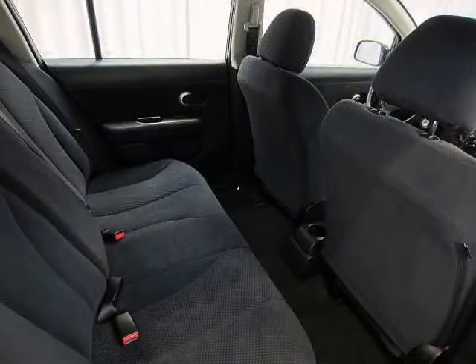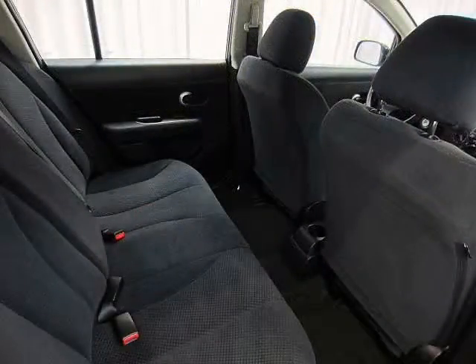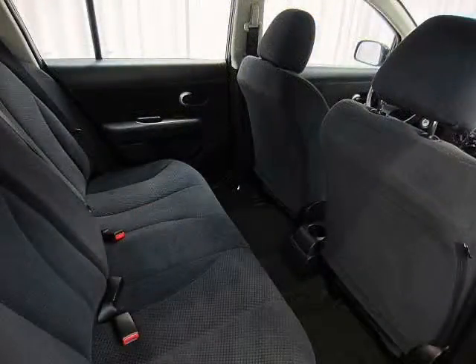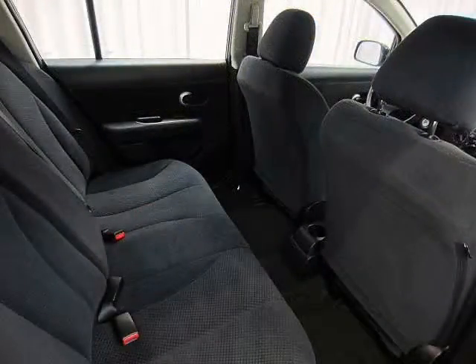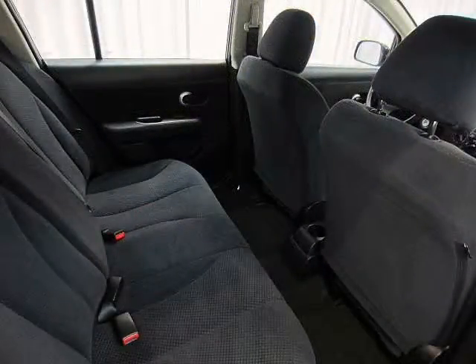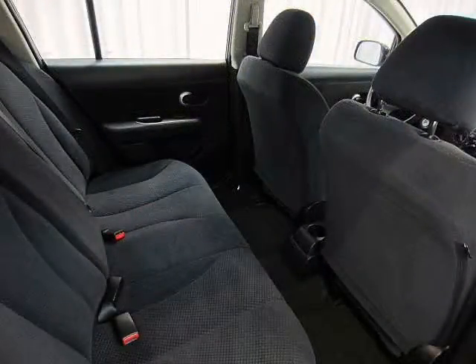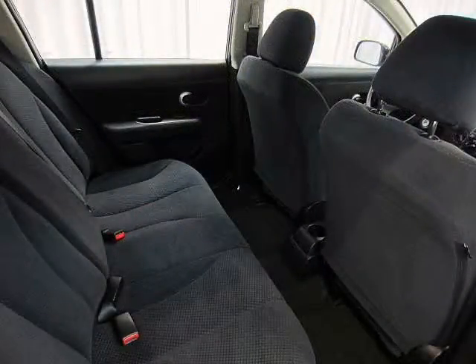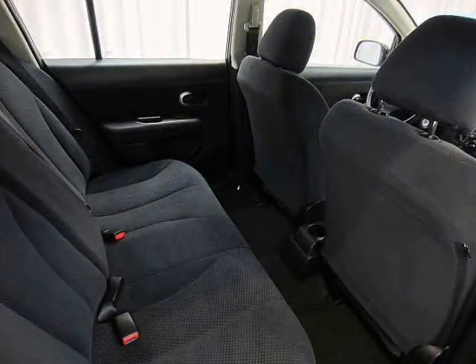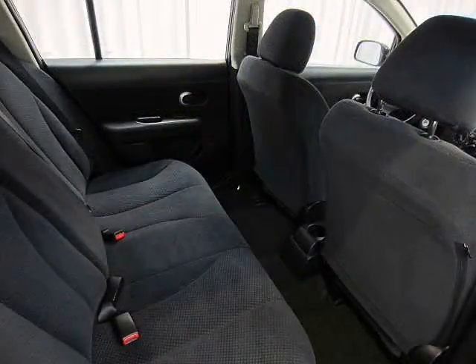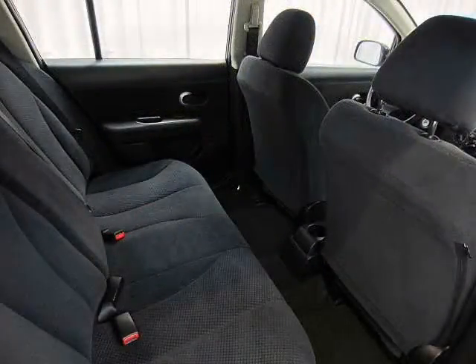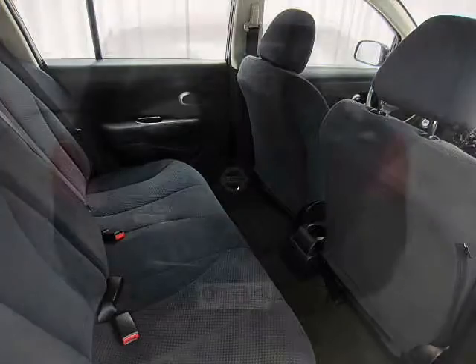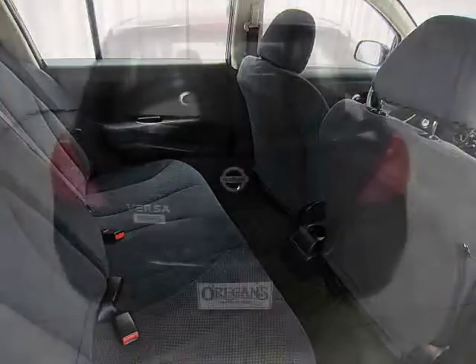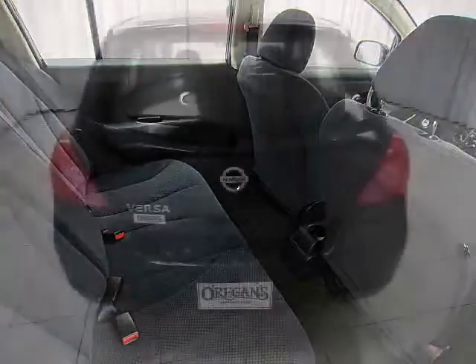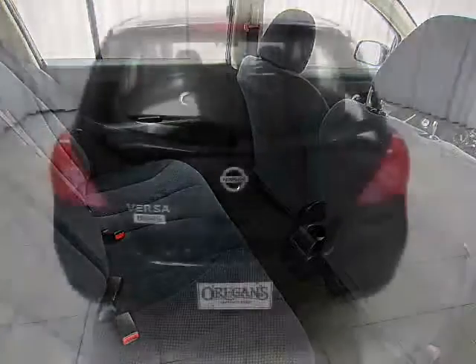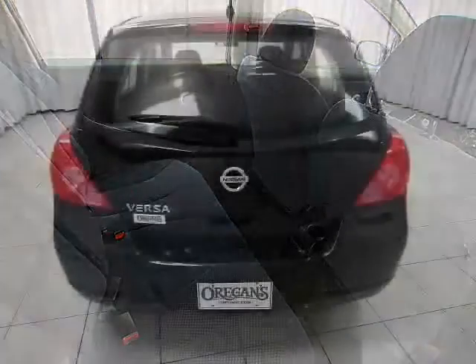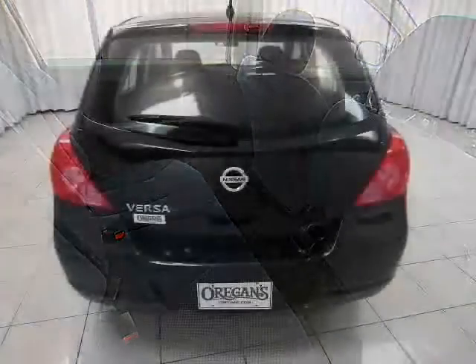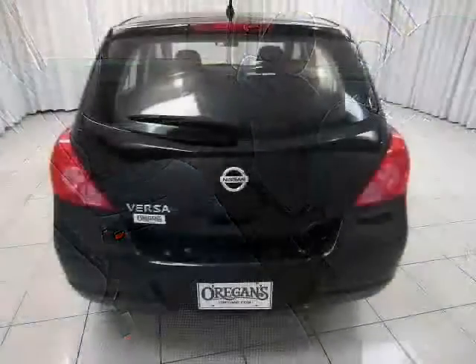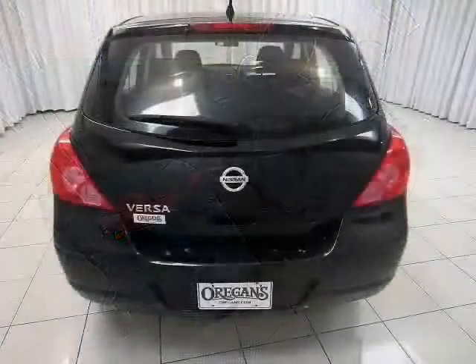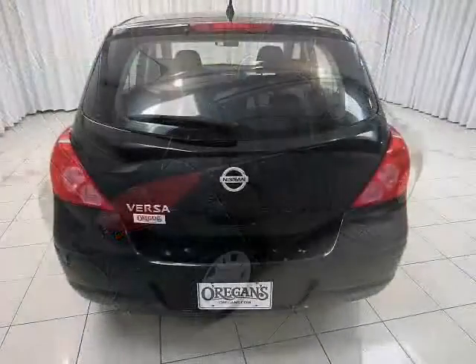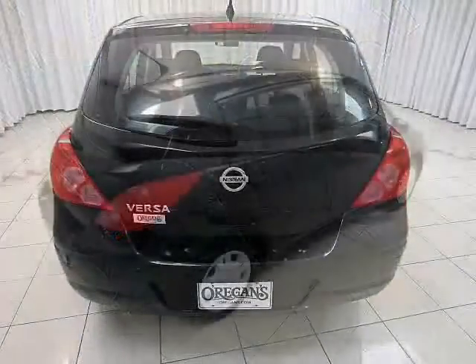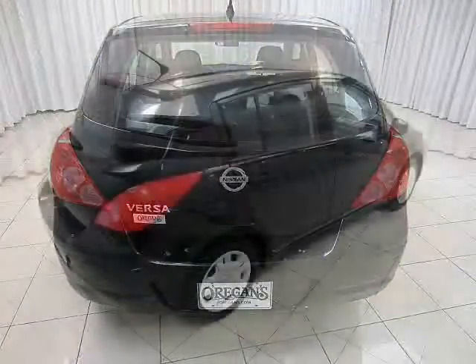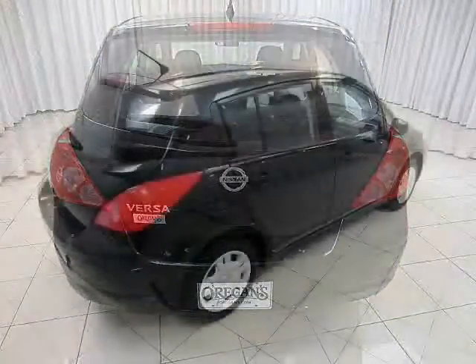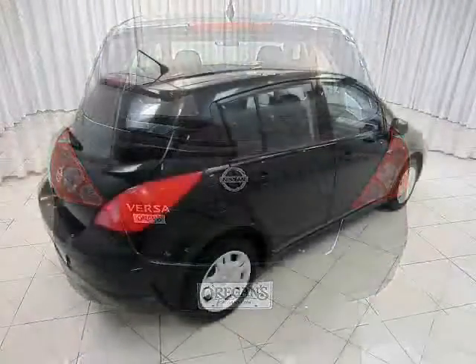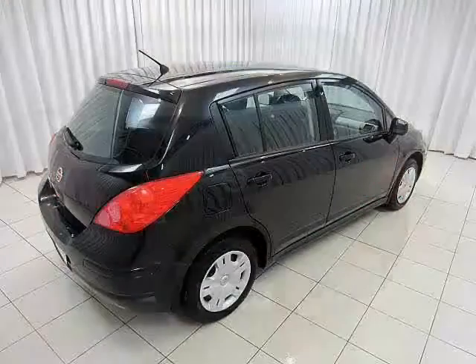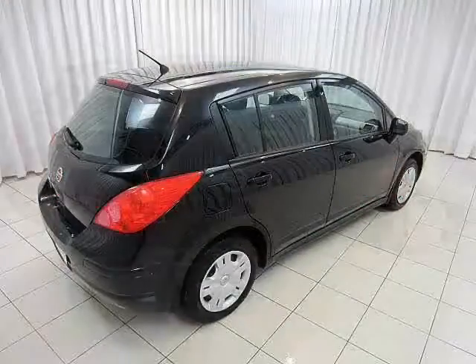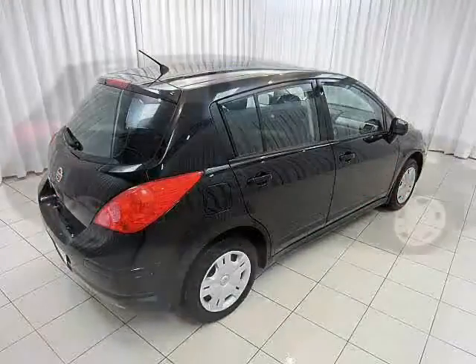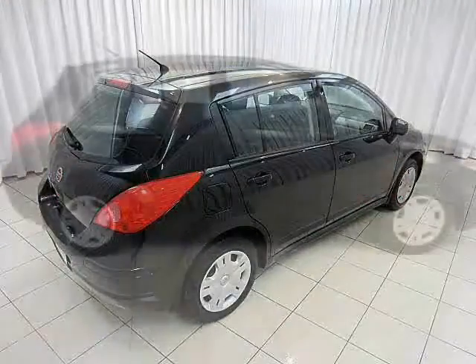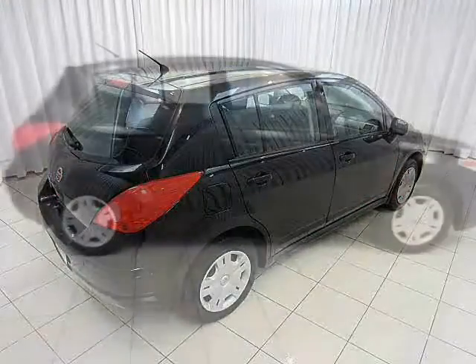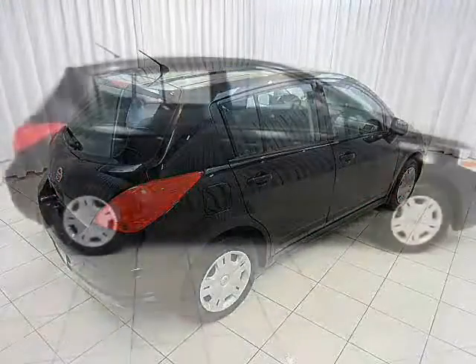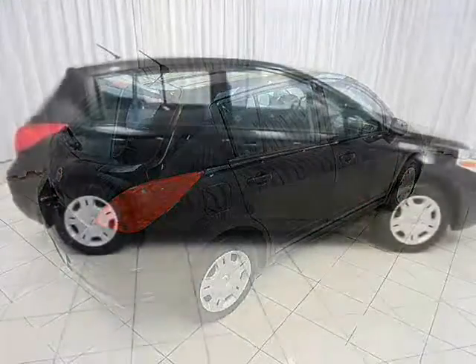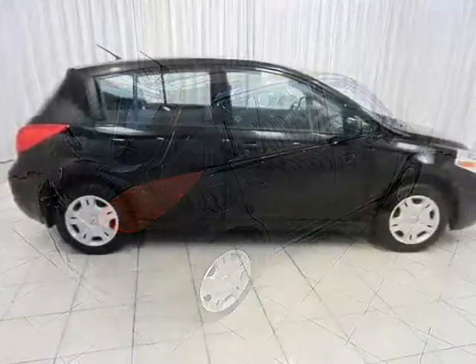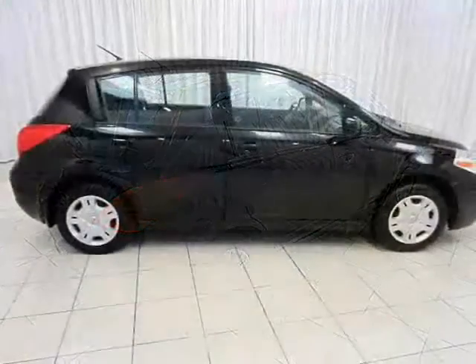And yet it's surprisingly roomy for passengers. Test drive your Nissan Versa today — you're going to love it.